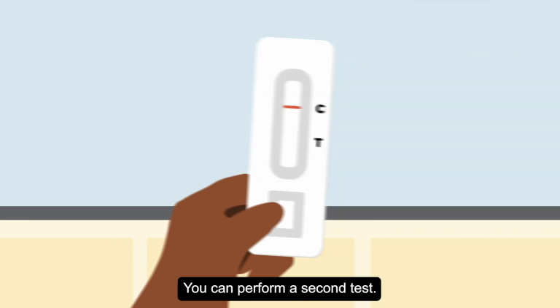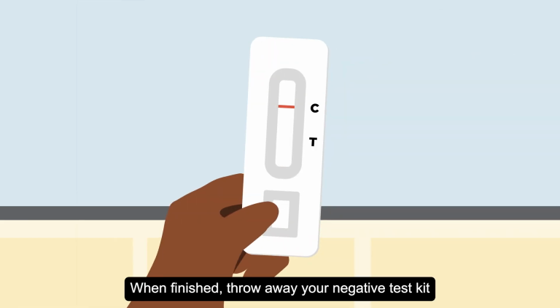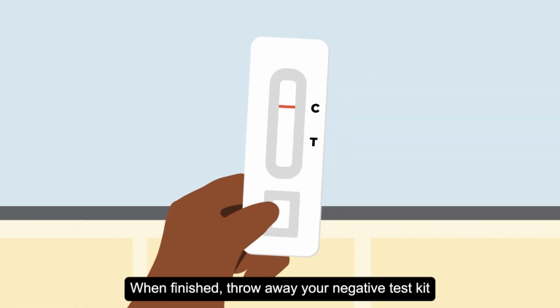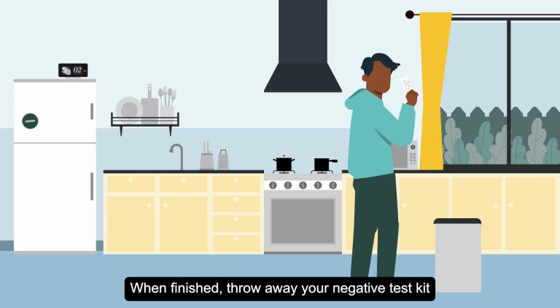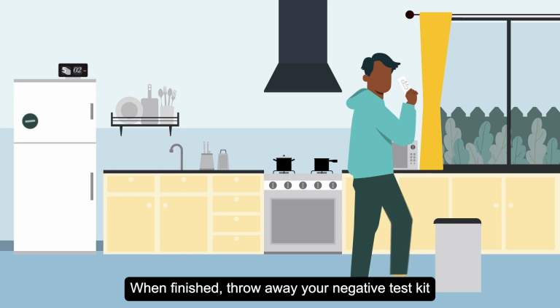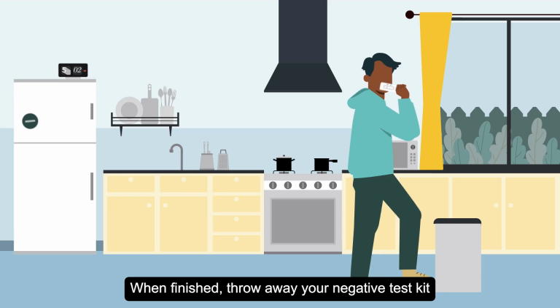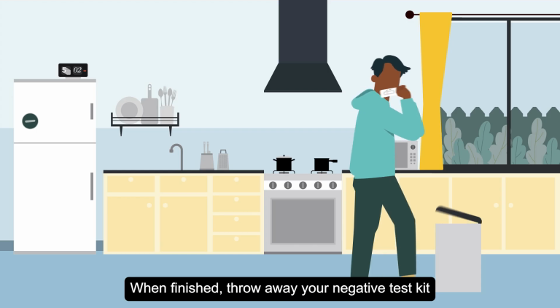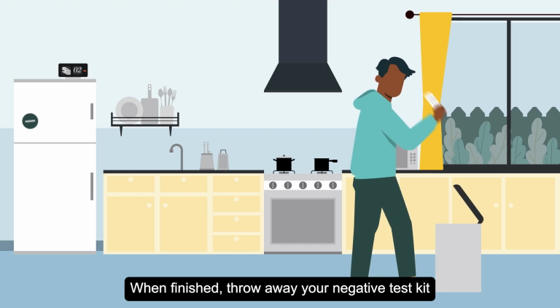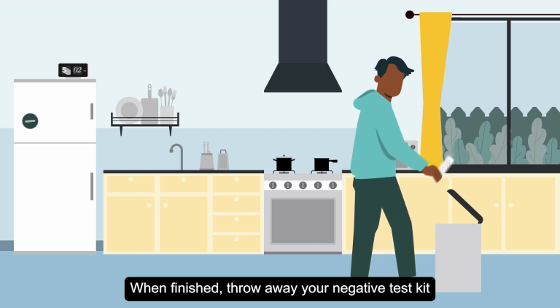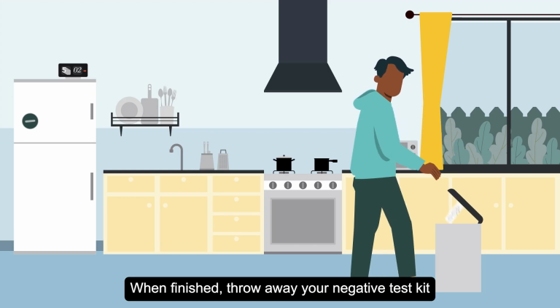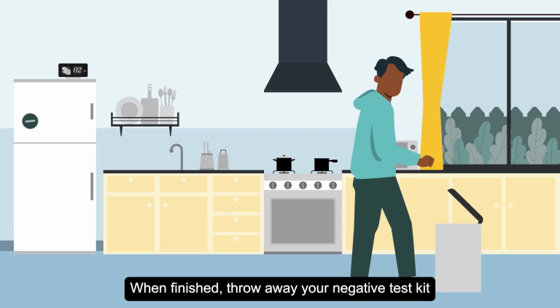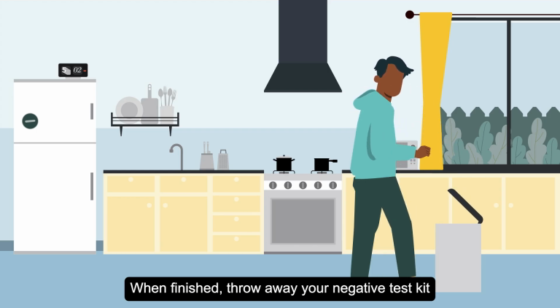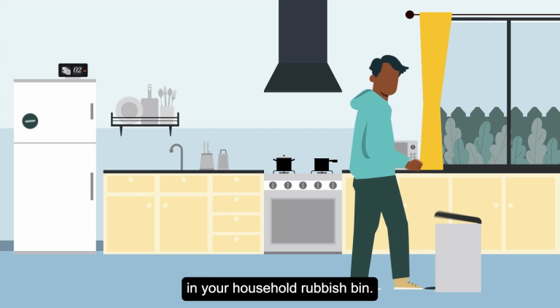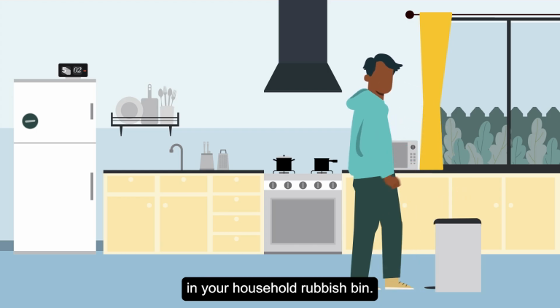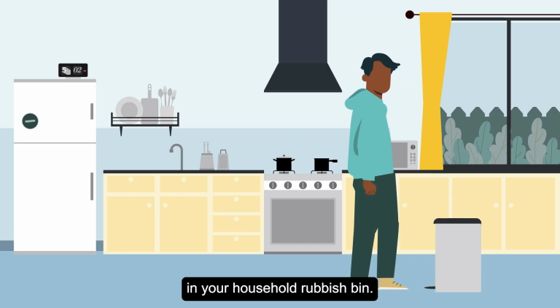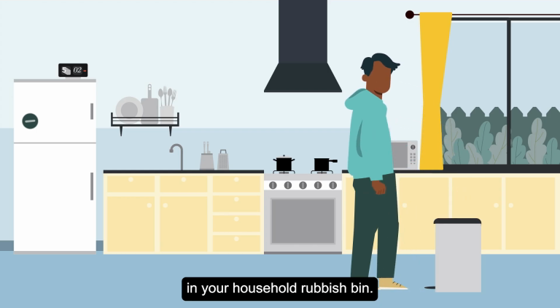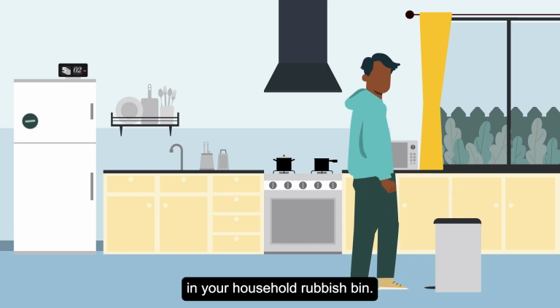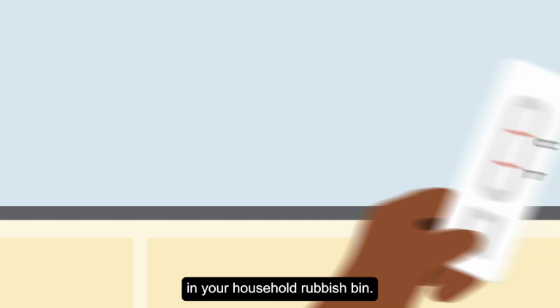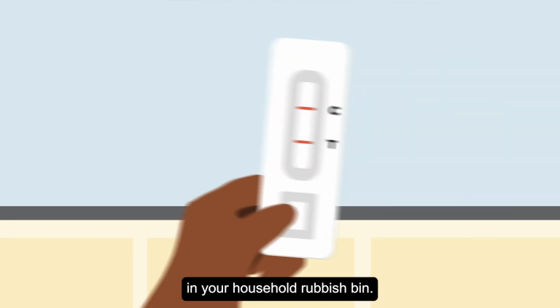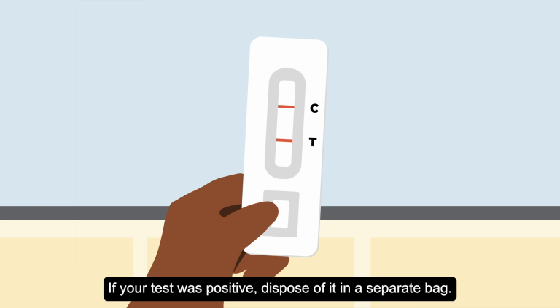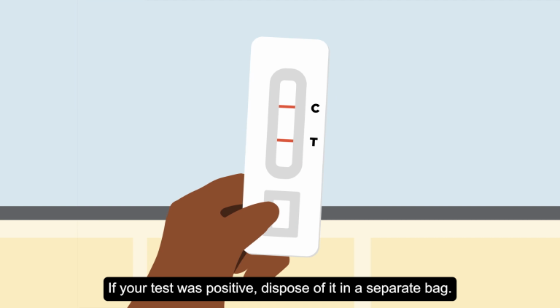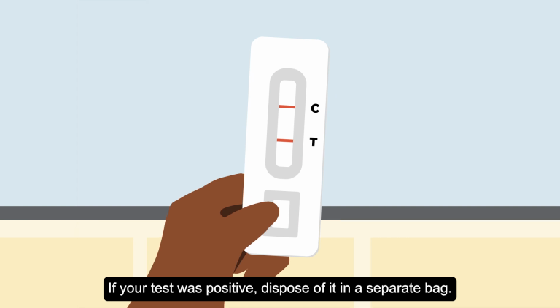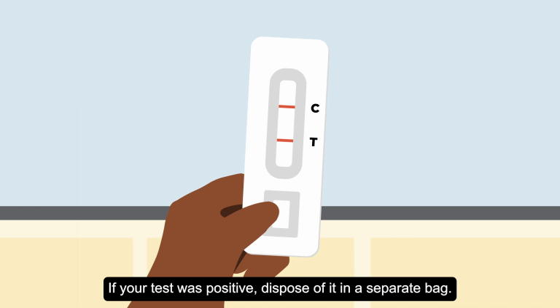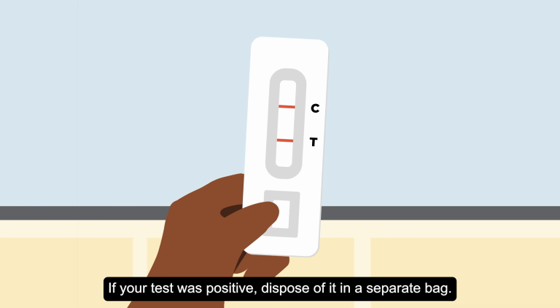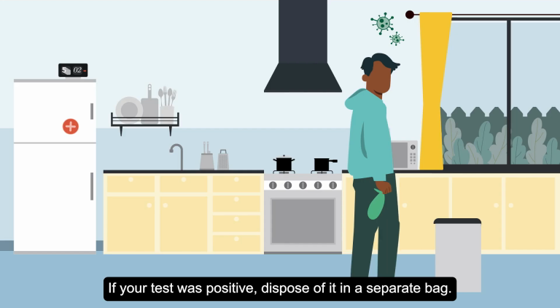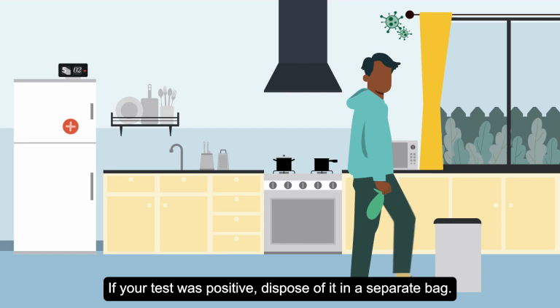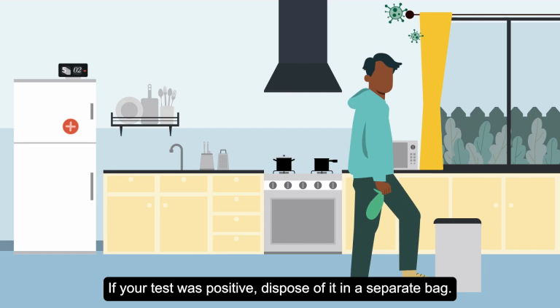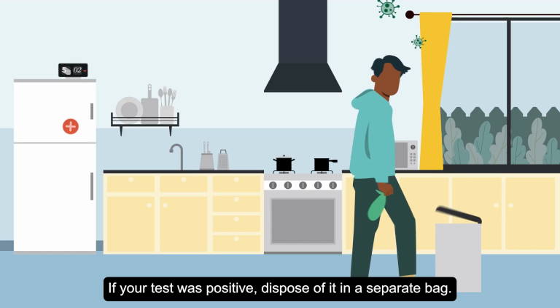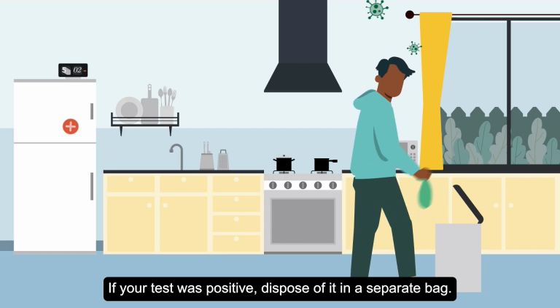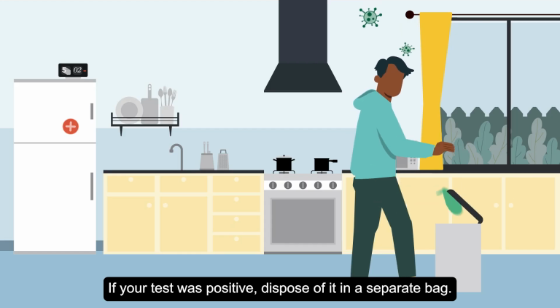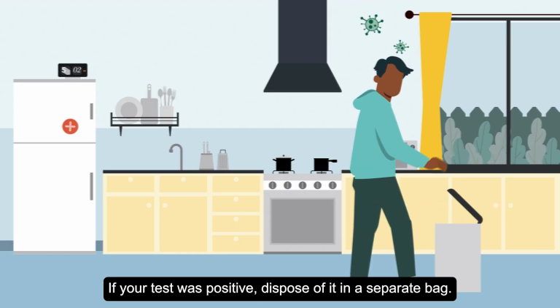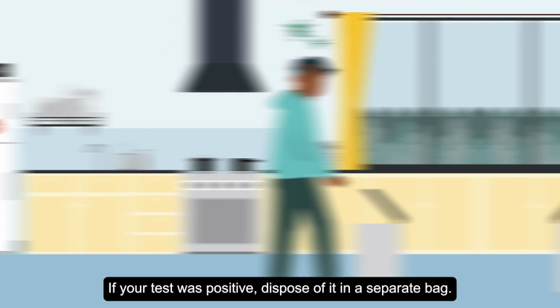When finished, throw away your negative test kit in your household rubbish bin. If your test was positive, dispose of it in a separate bag.